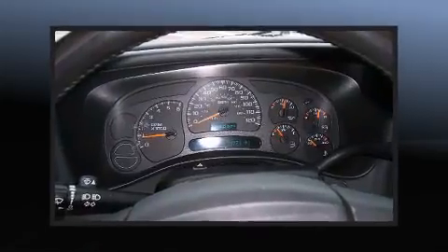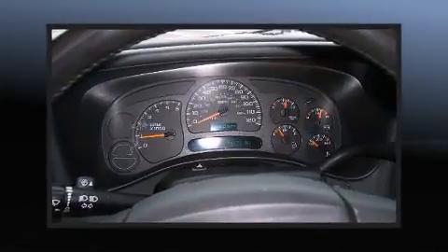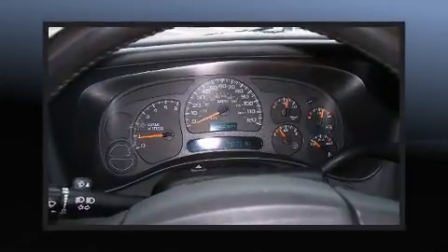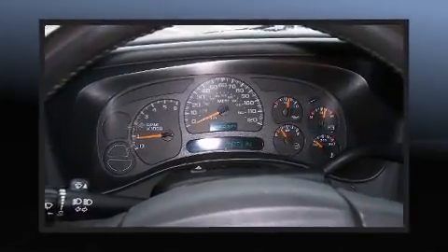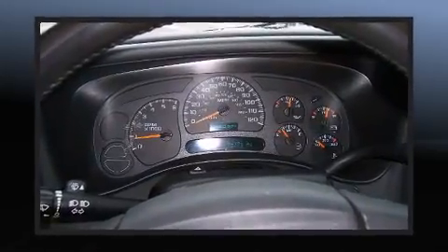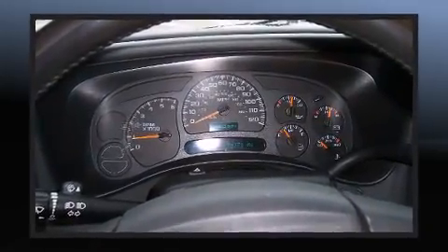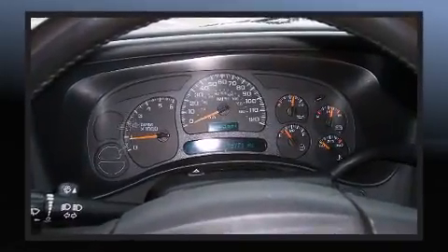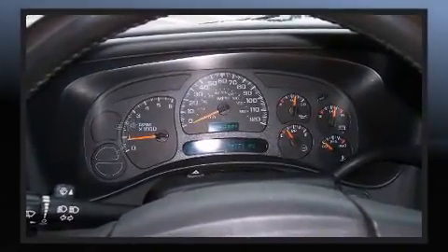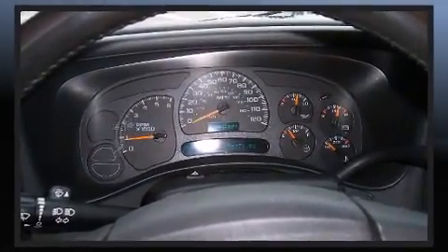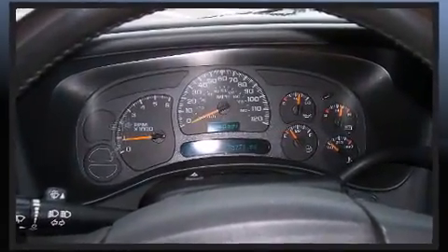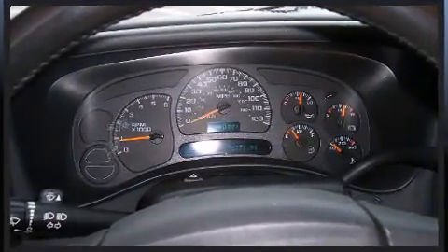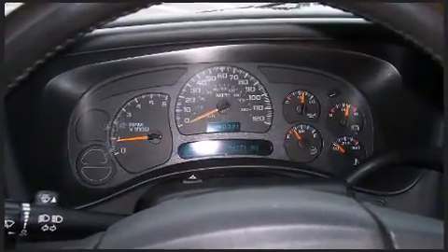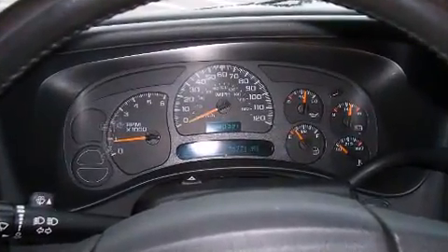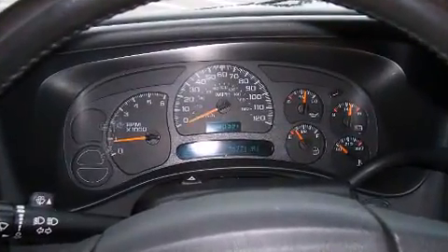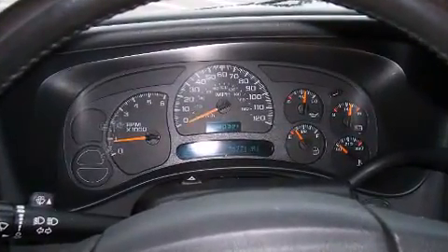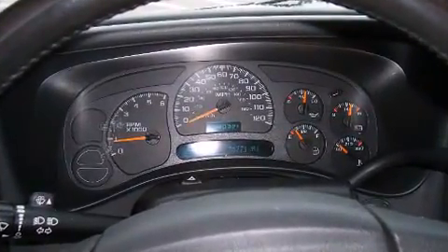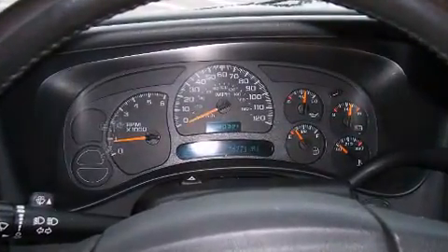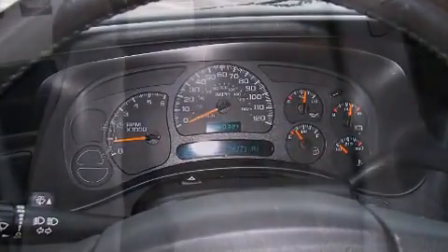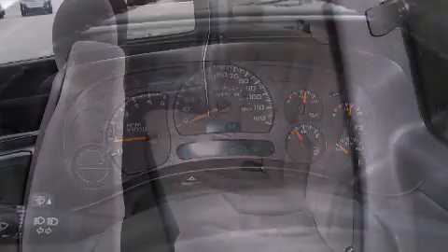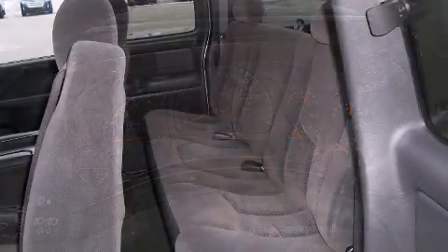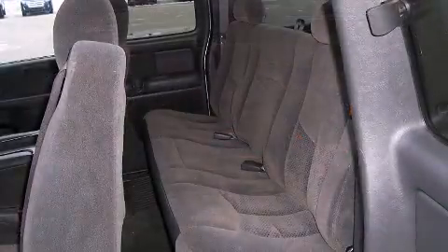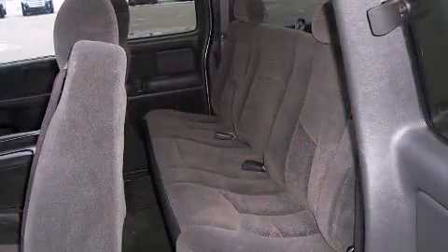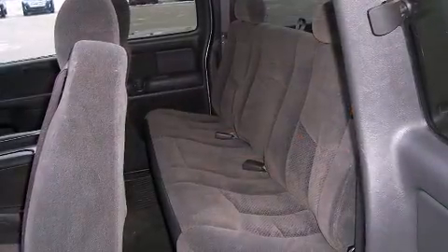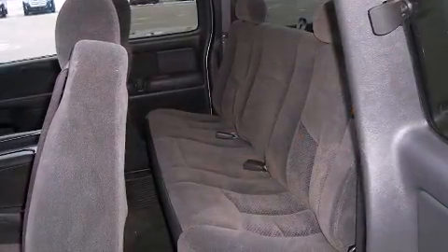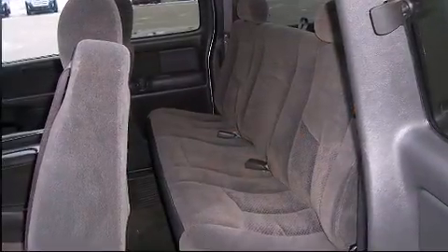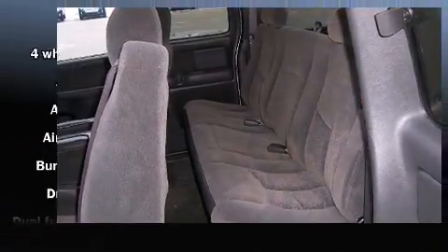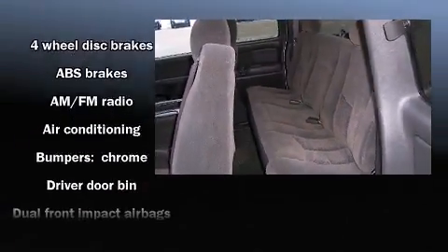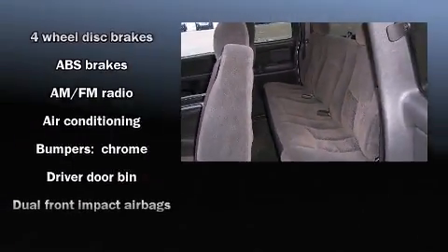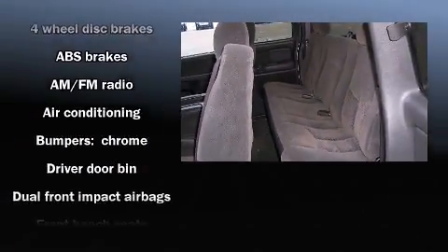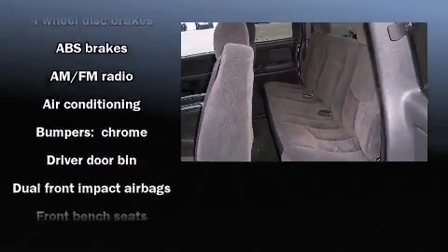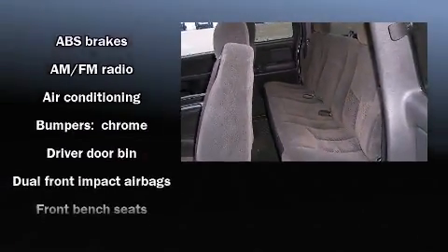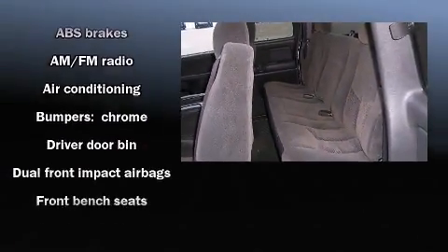The following features are included: fully automatic headlights, tilt steering wheel, and air conditioning.